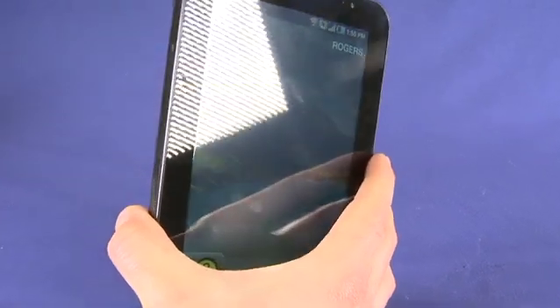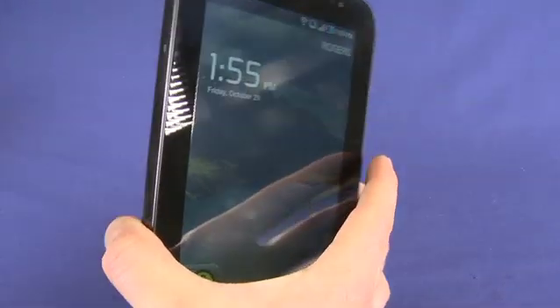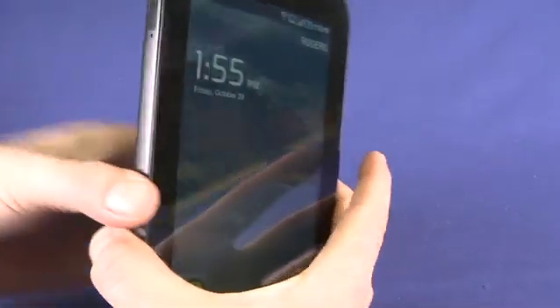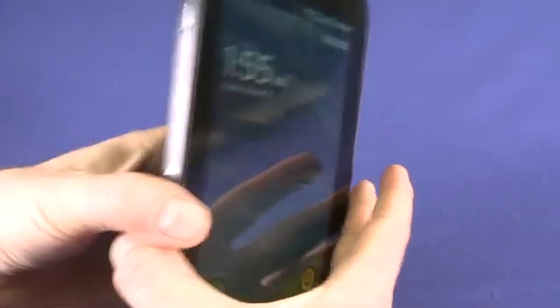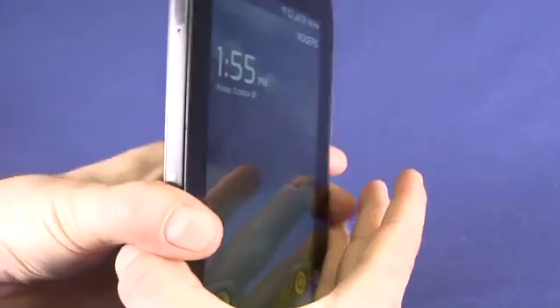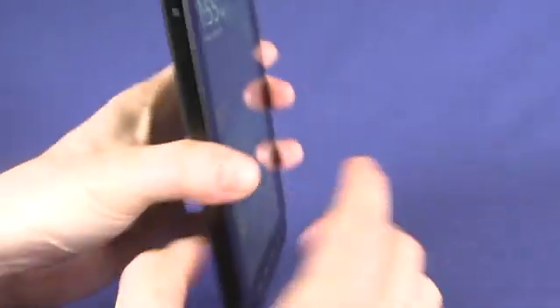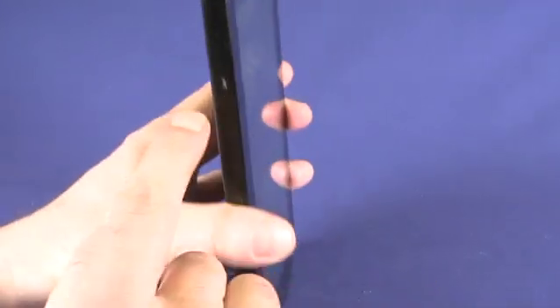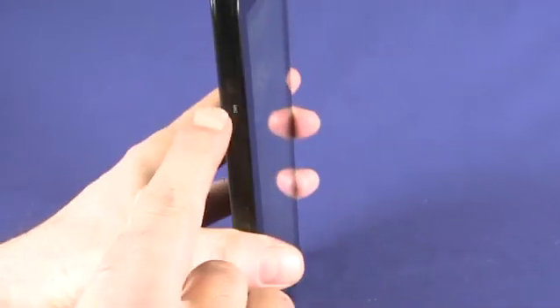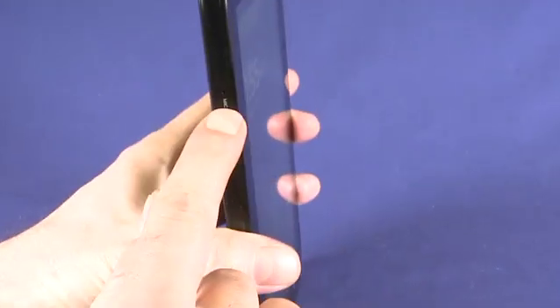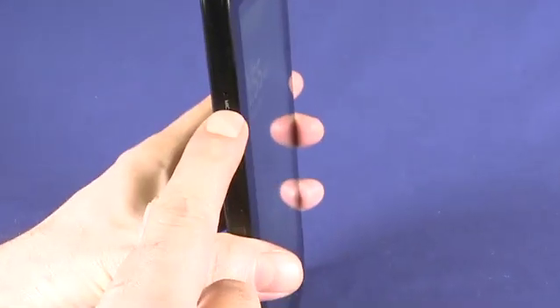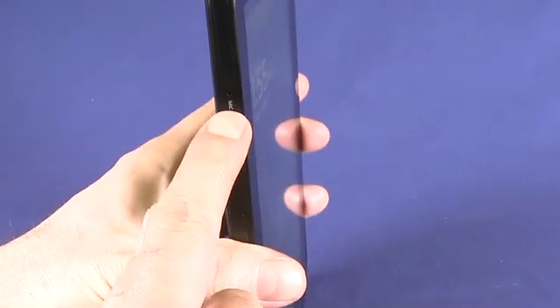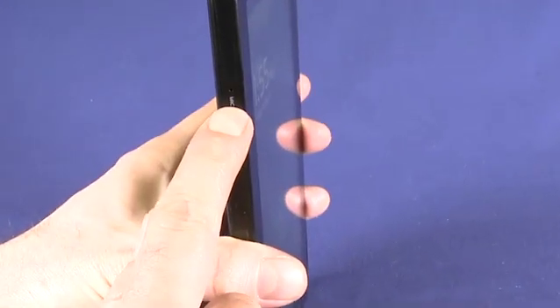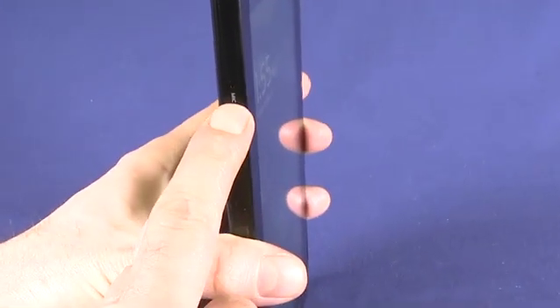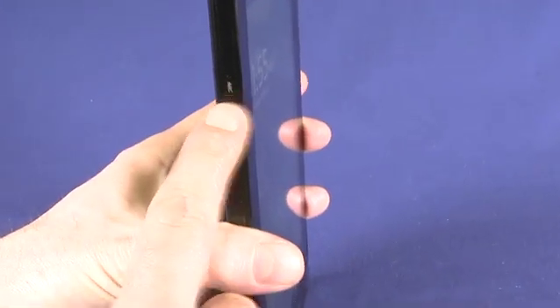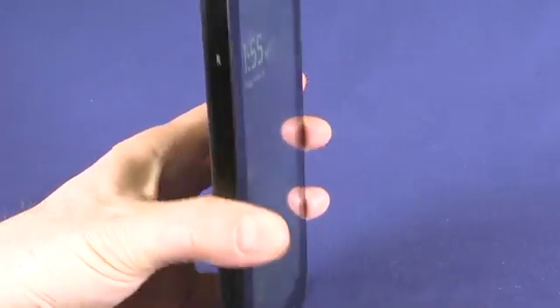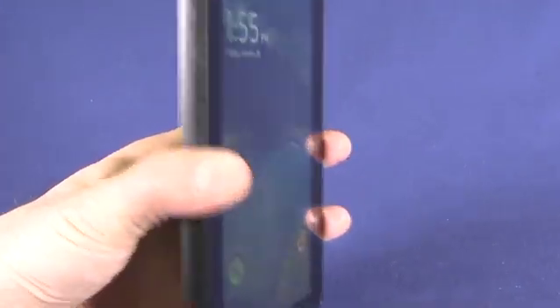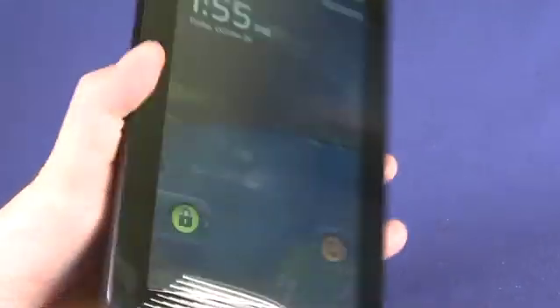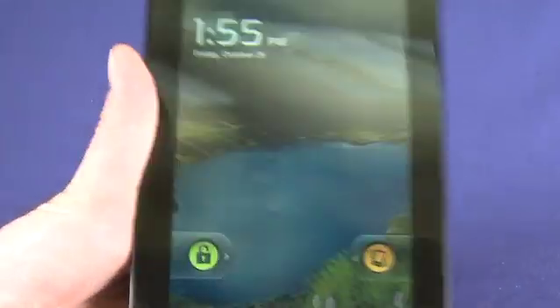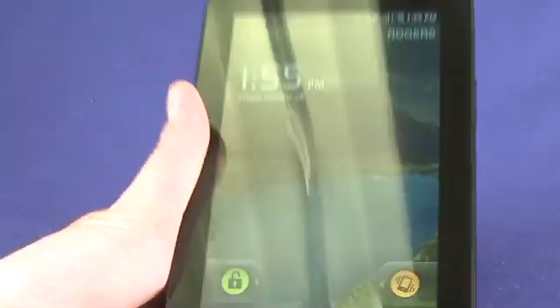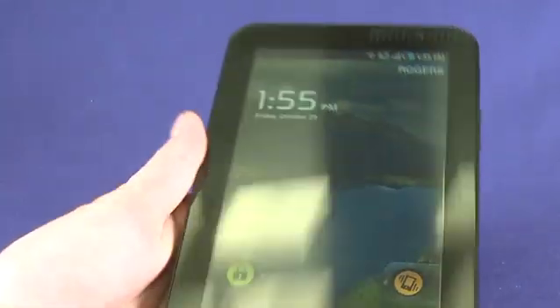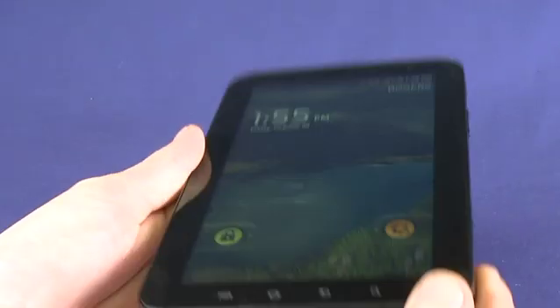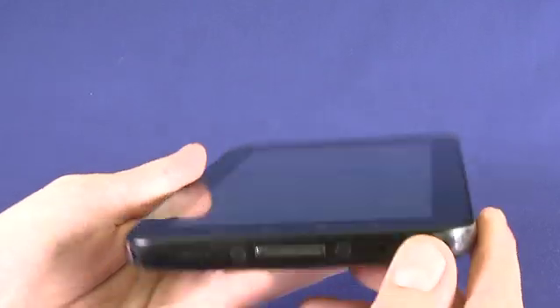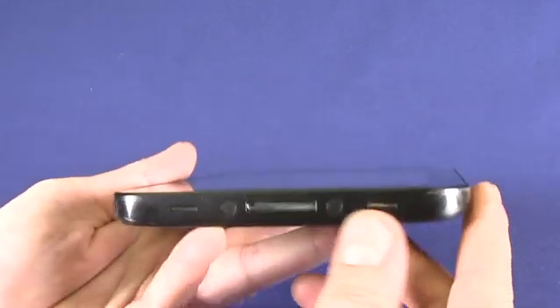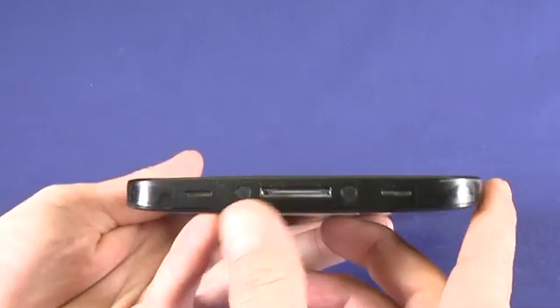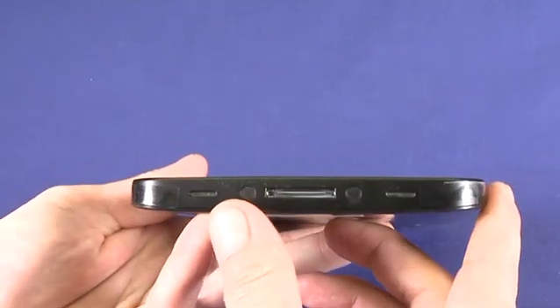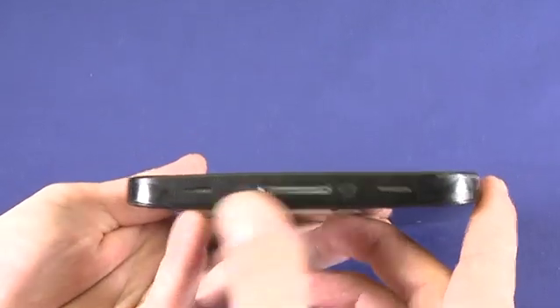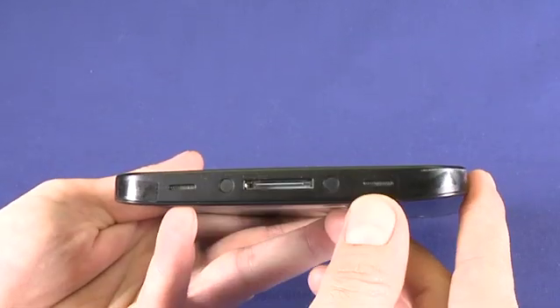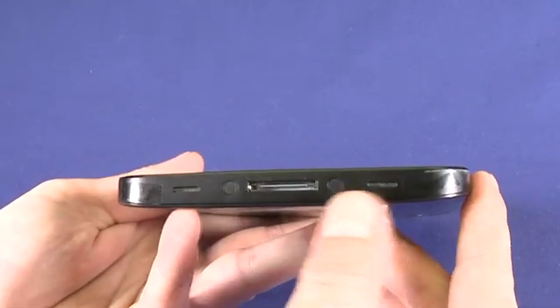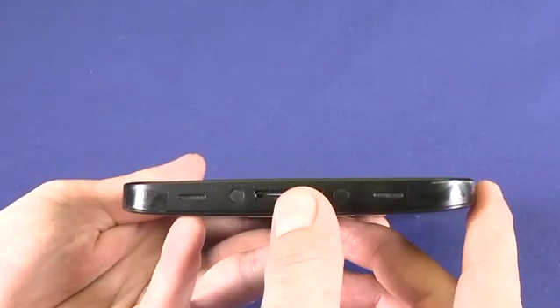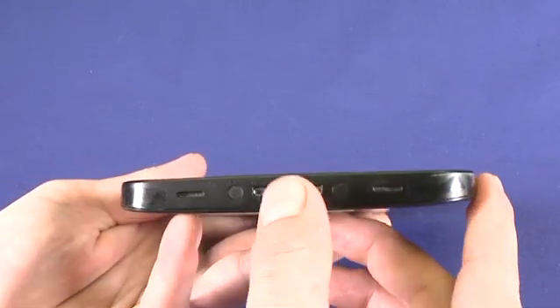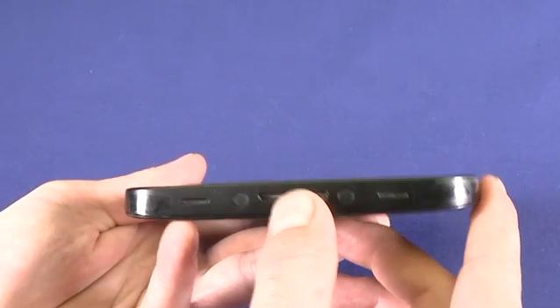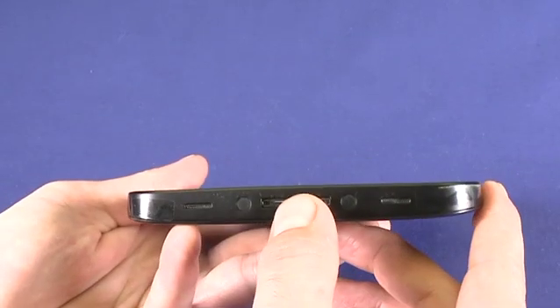Taking a look at the side of the device, we have a microphone in port here. On the bottom of the device we have a speaker and a 30 pin connector.